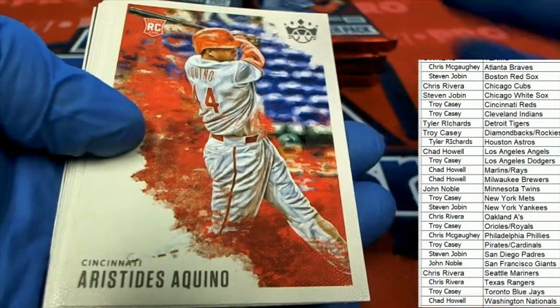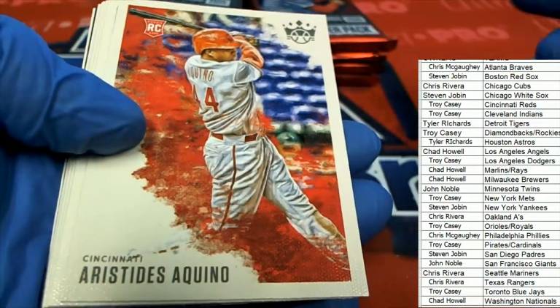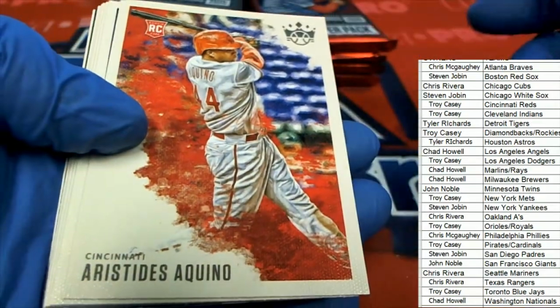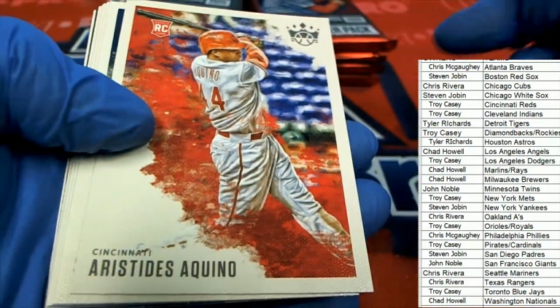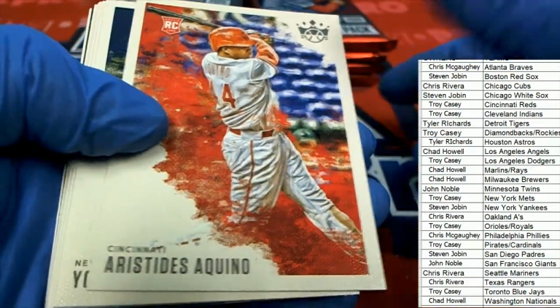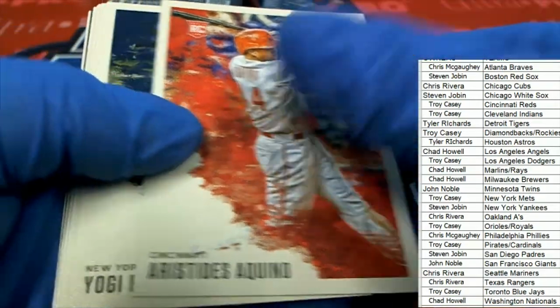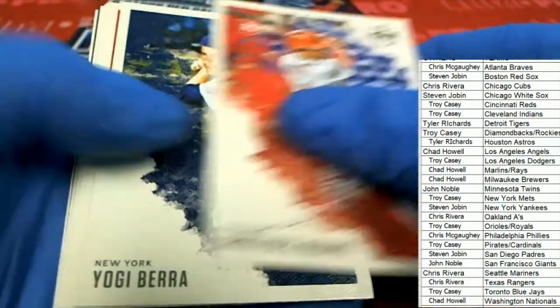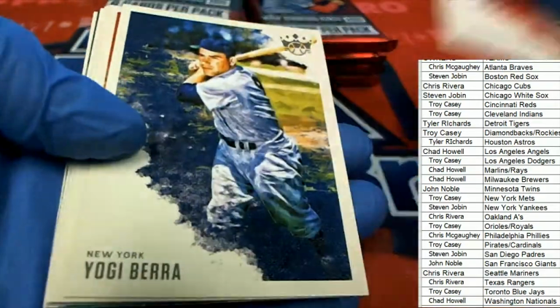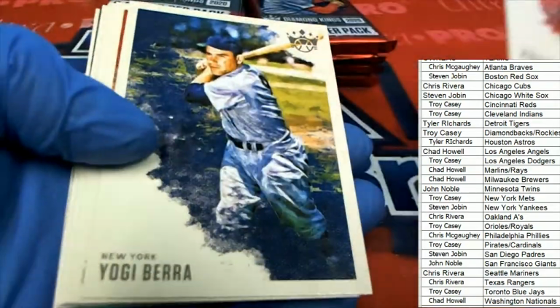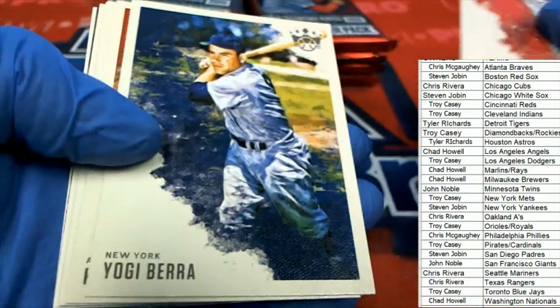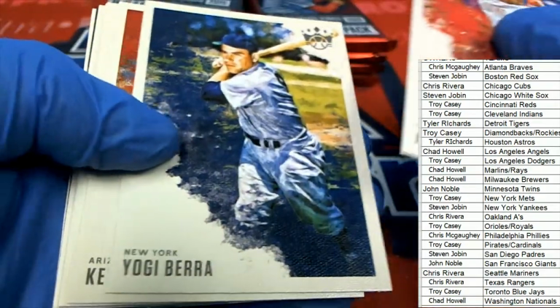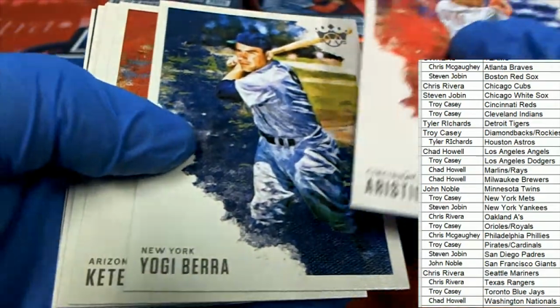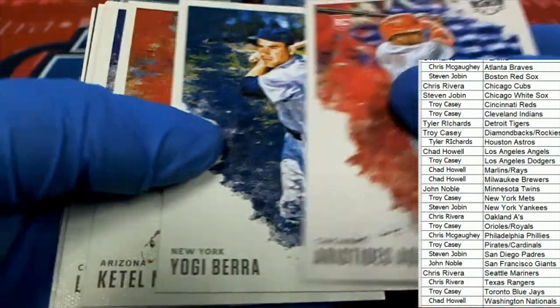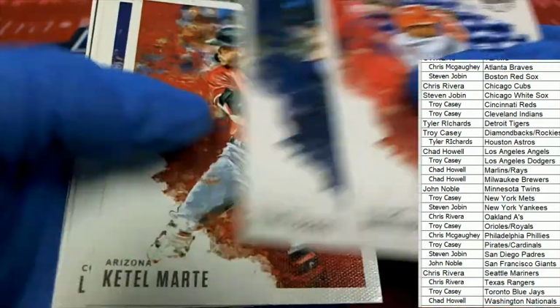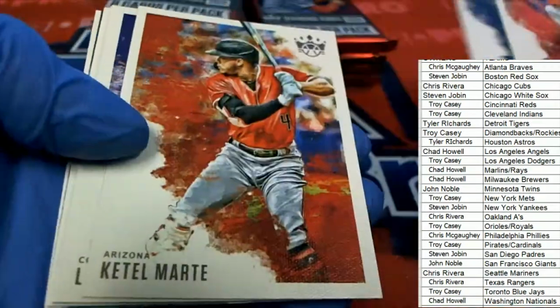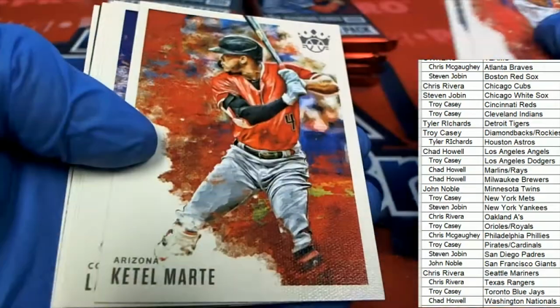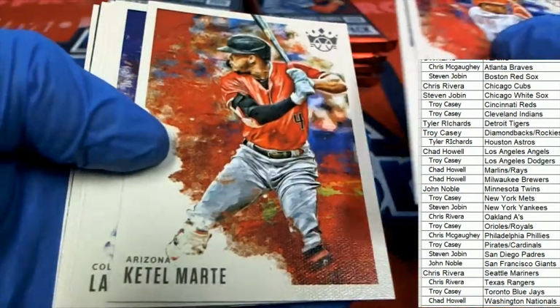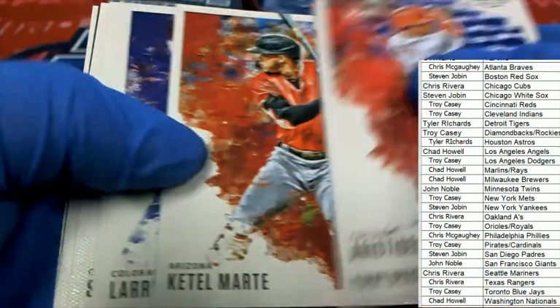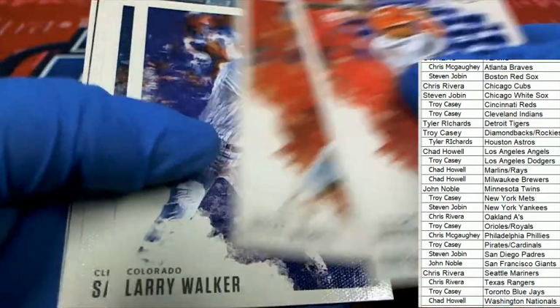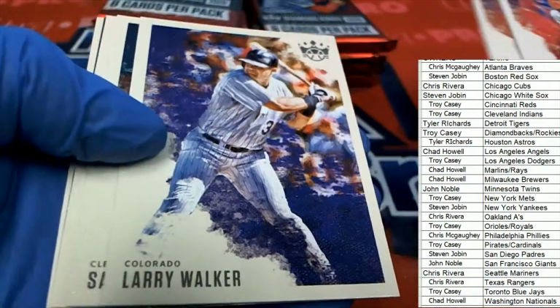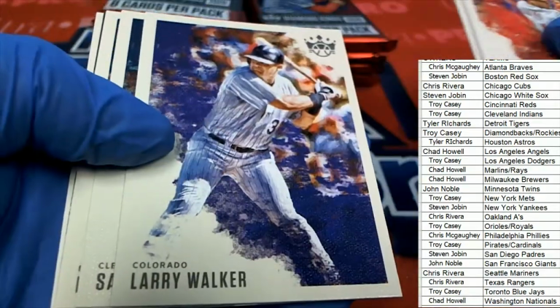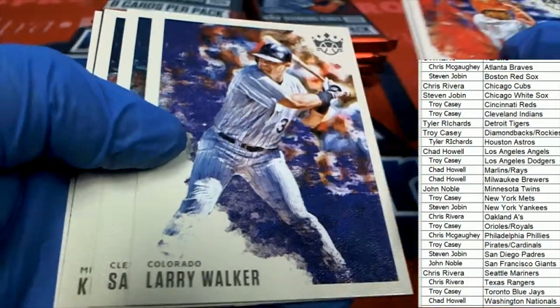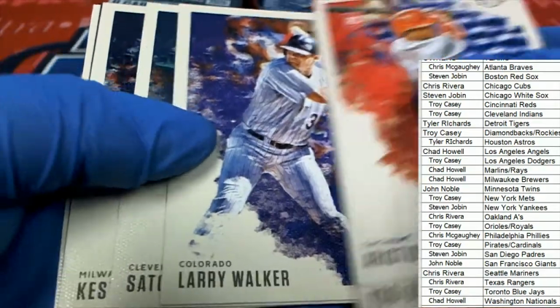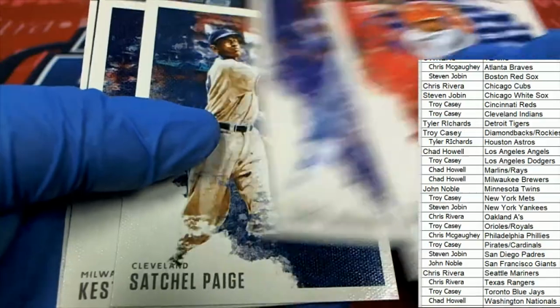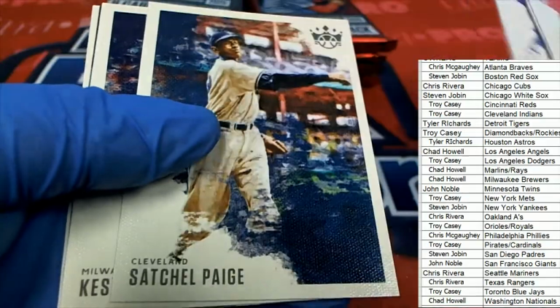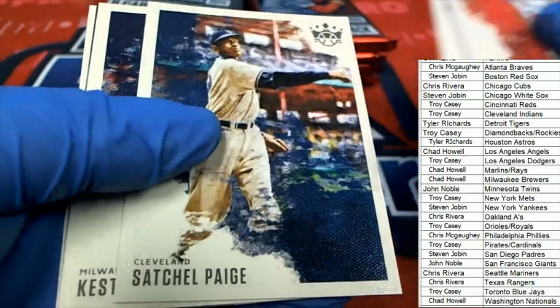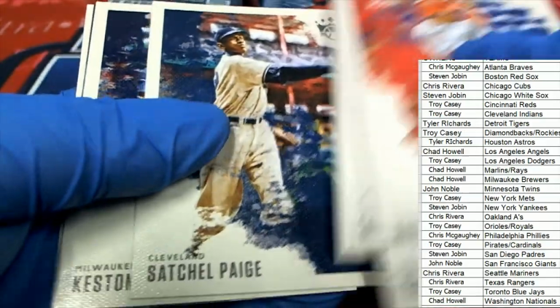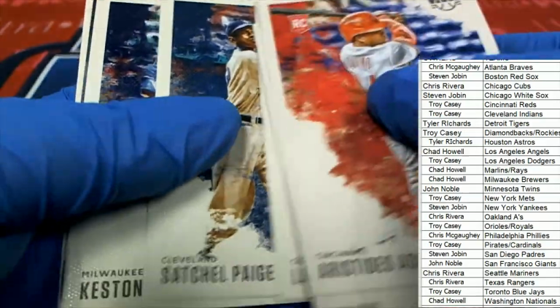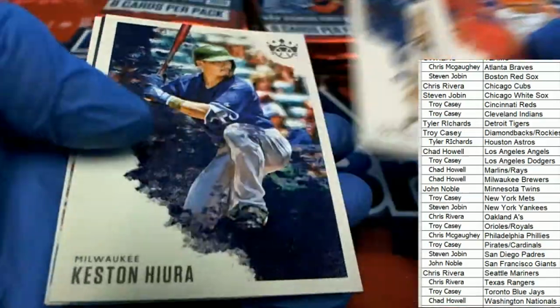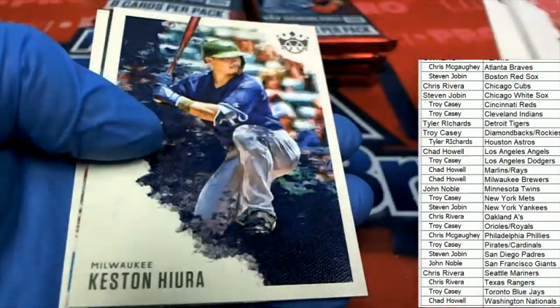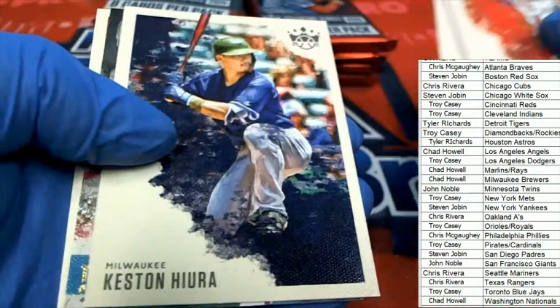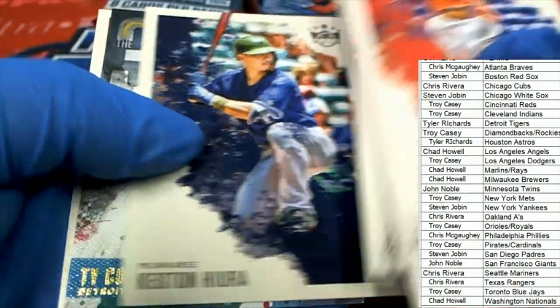Nice Aquino. Yeah, I'm like an autograph magnet, man.